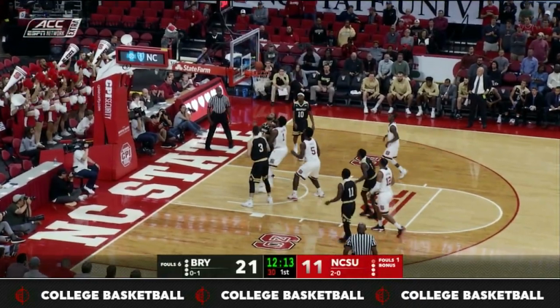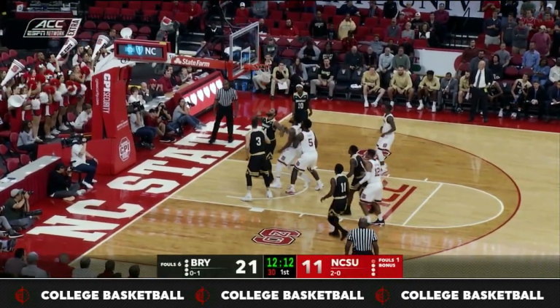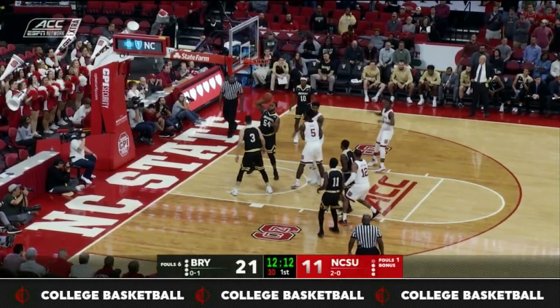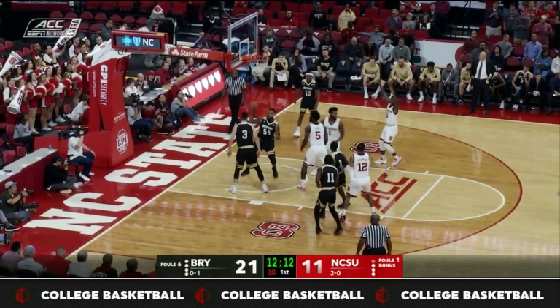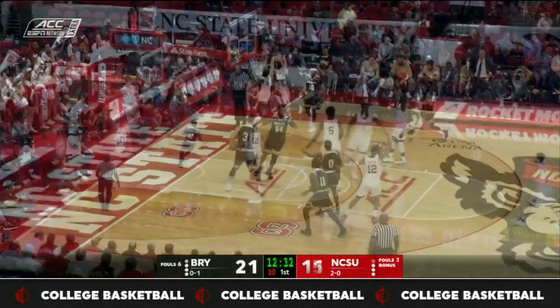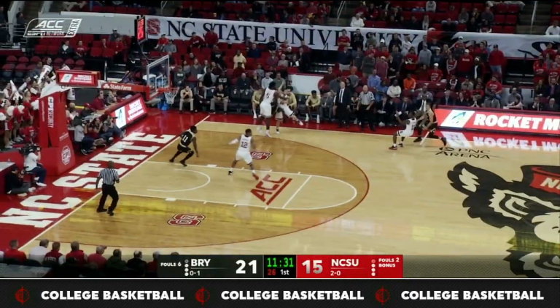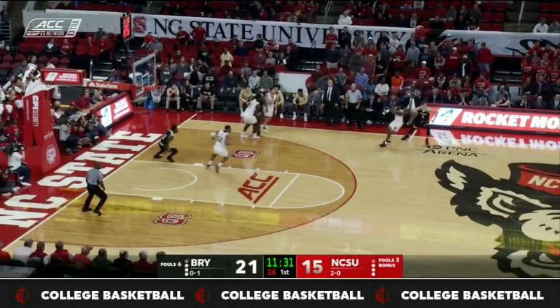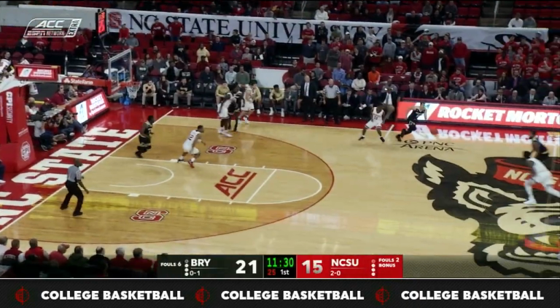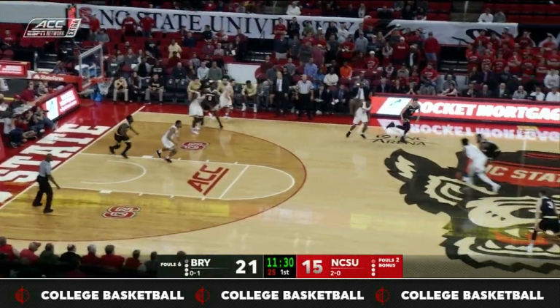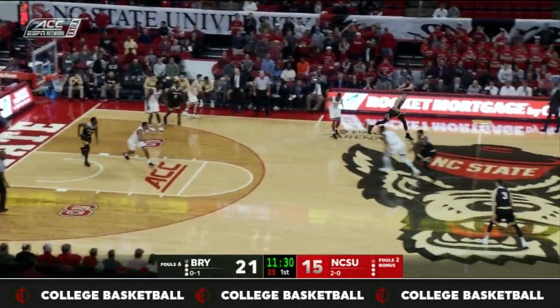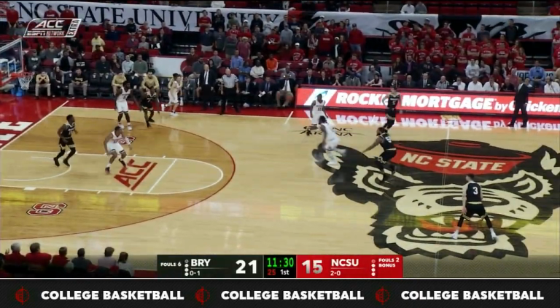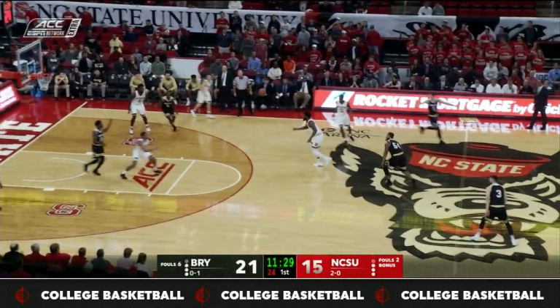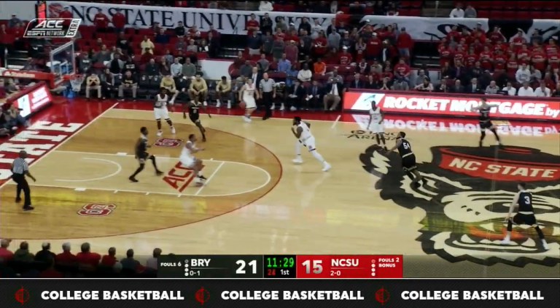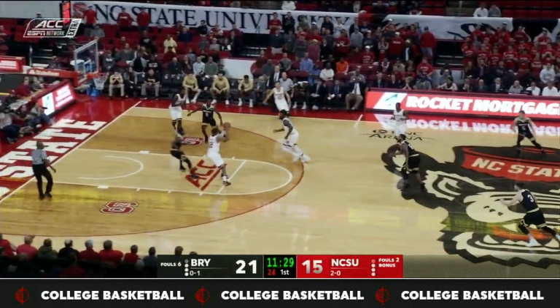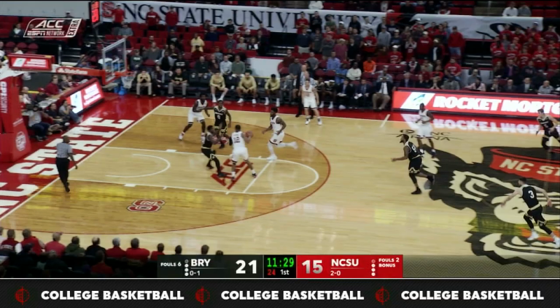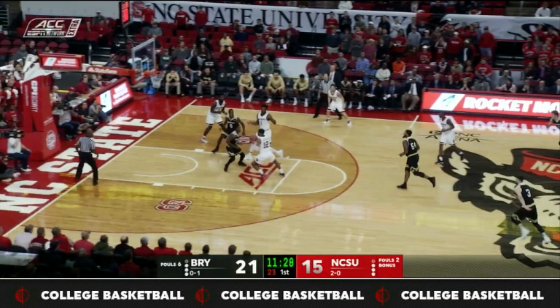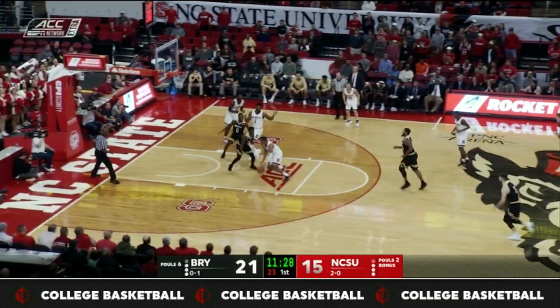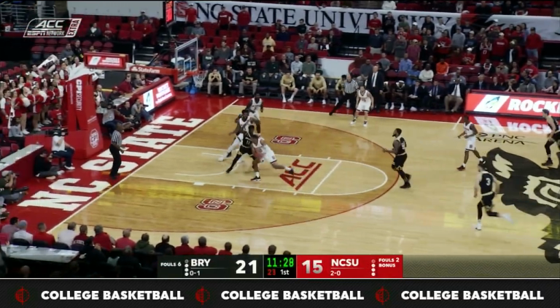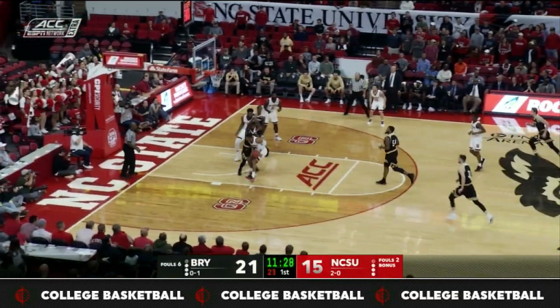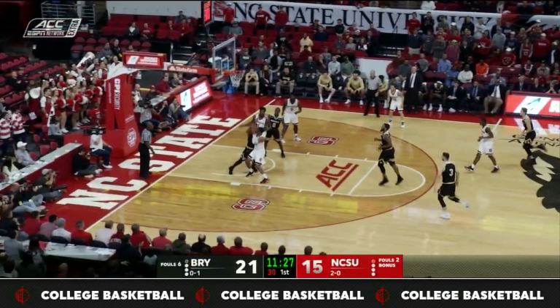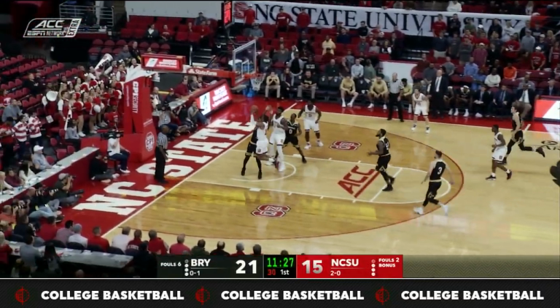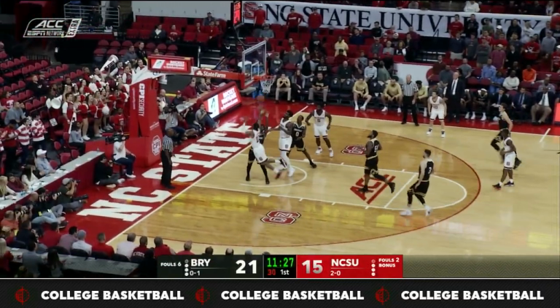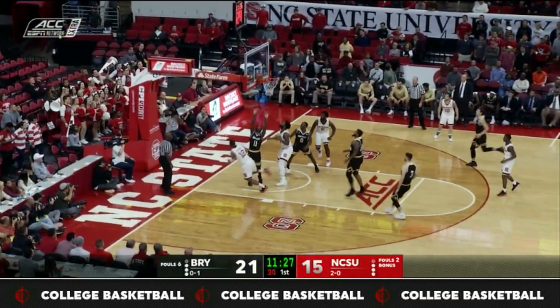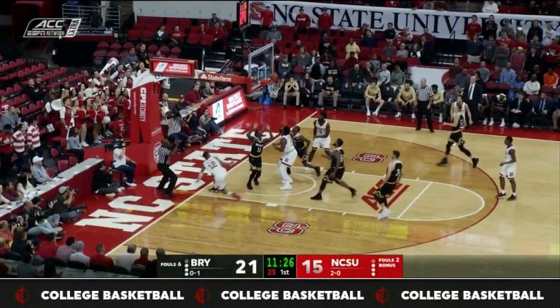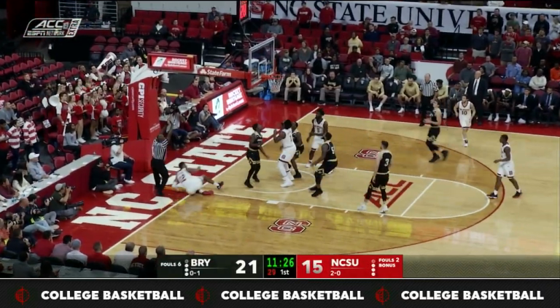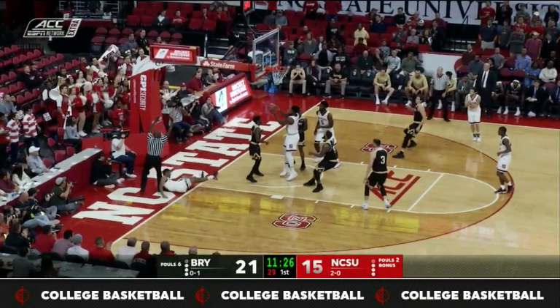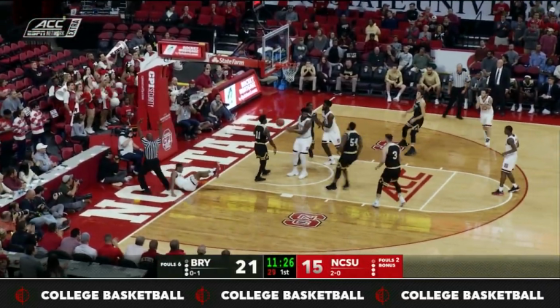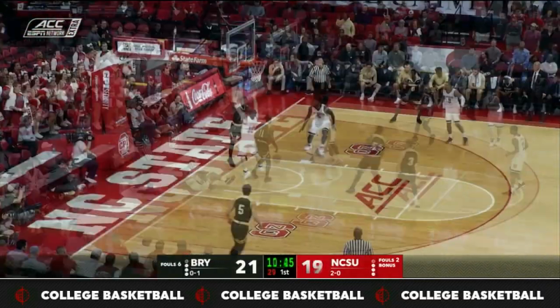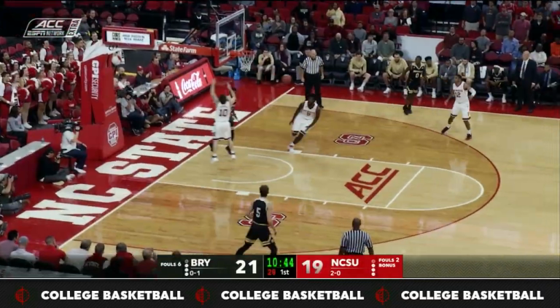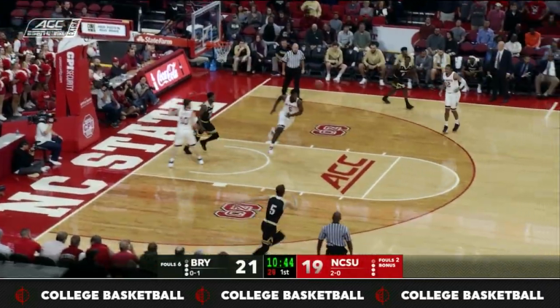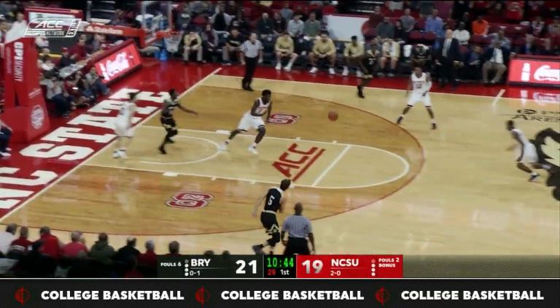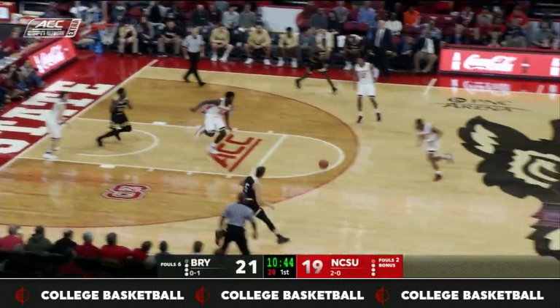Bryant made their first eight shots. Didn't worry NC State — they didn't panic, they didn't flinch. They just turned up the defense and got right back into the game.